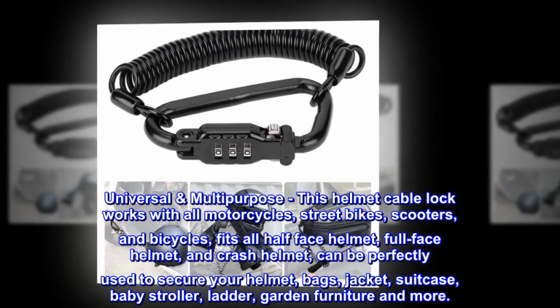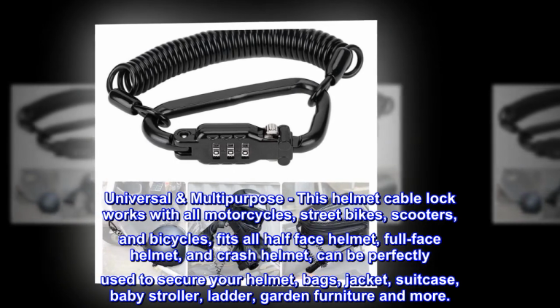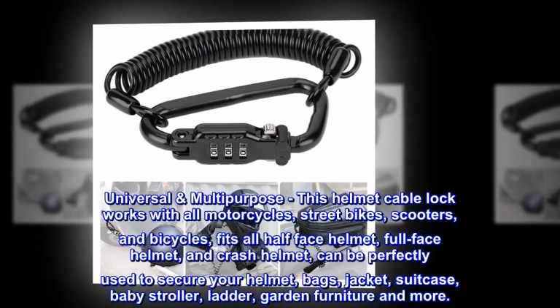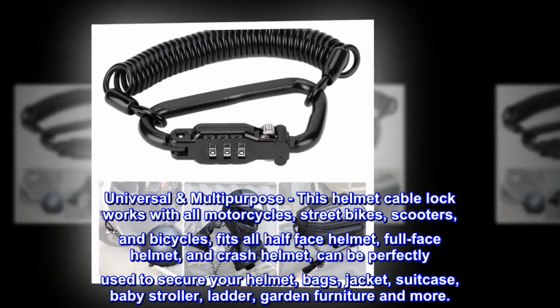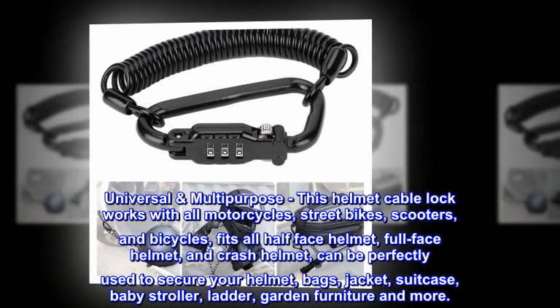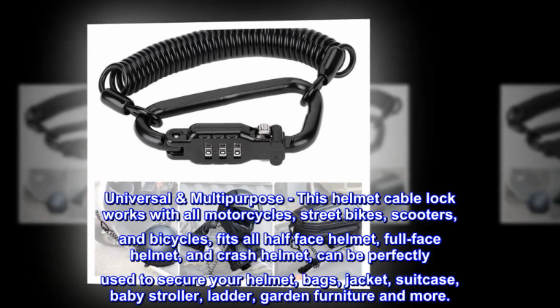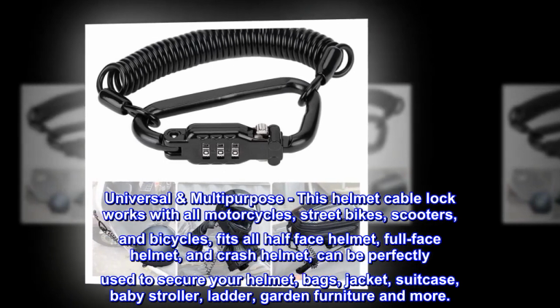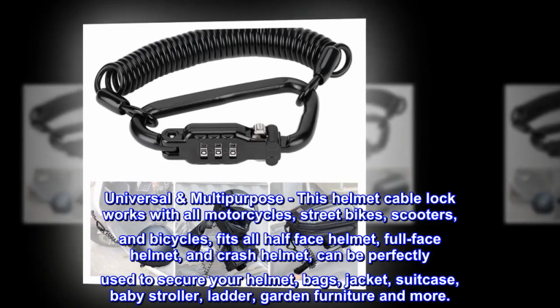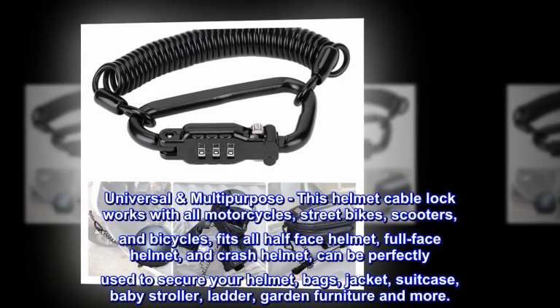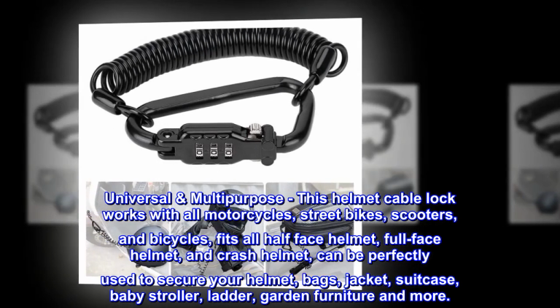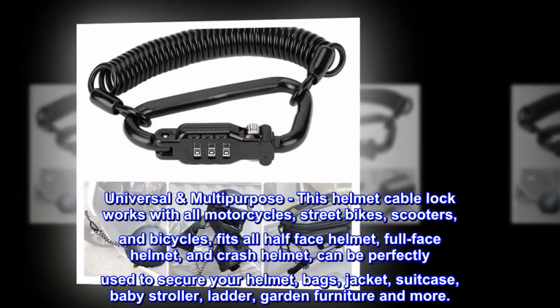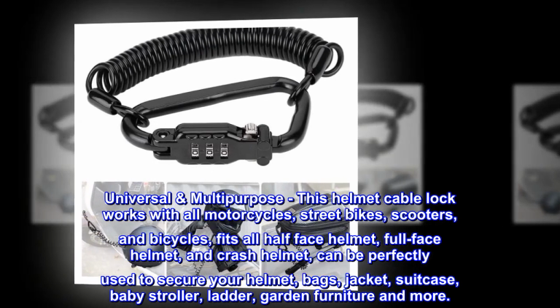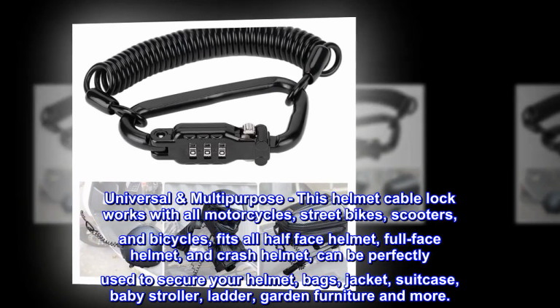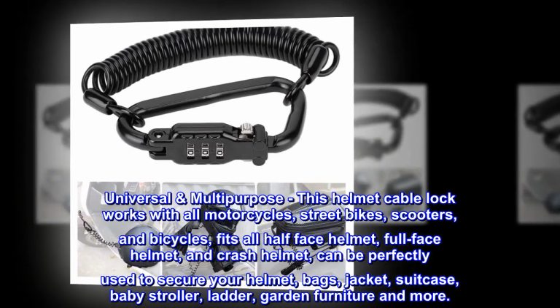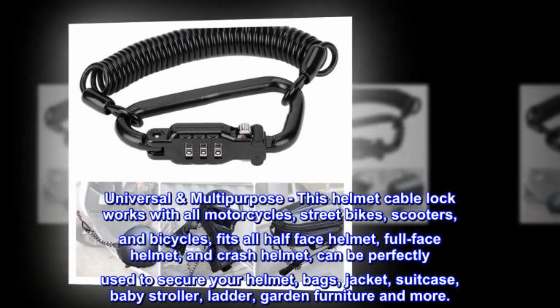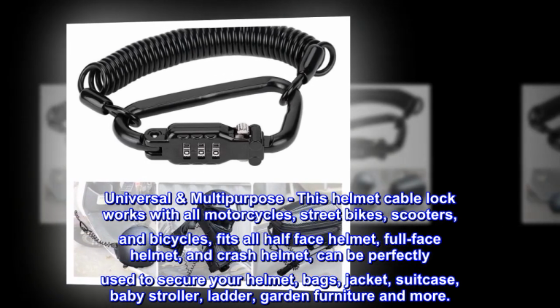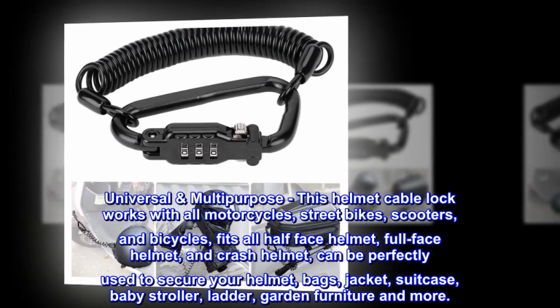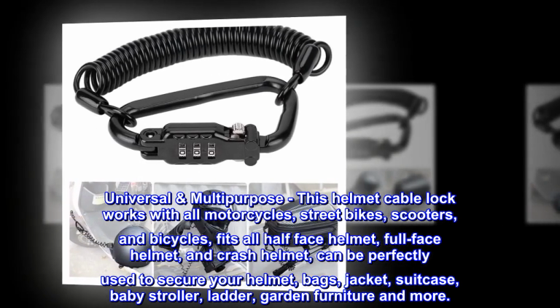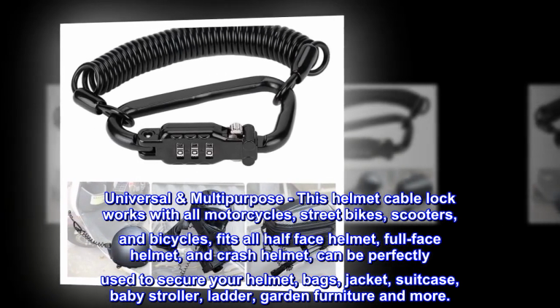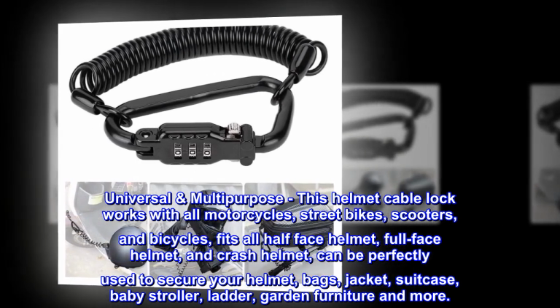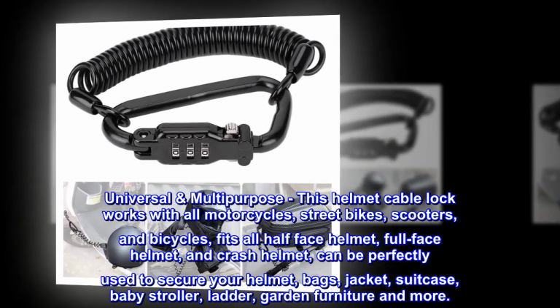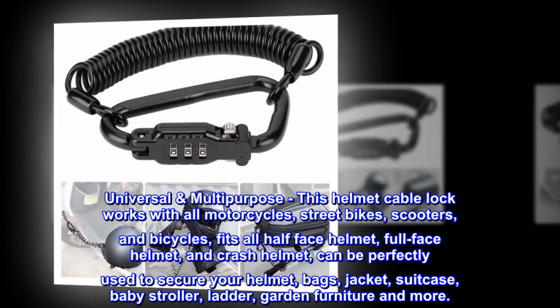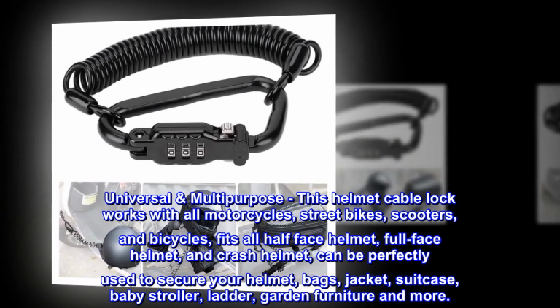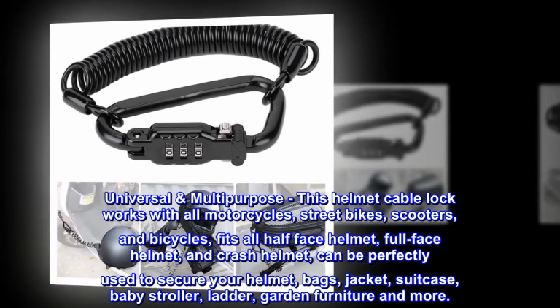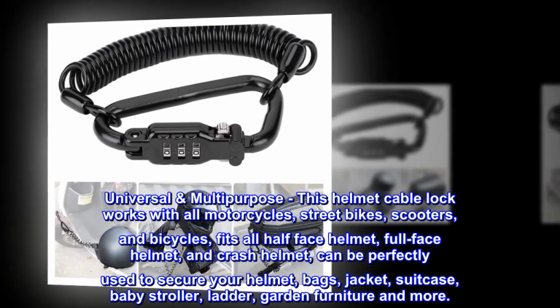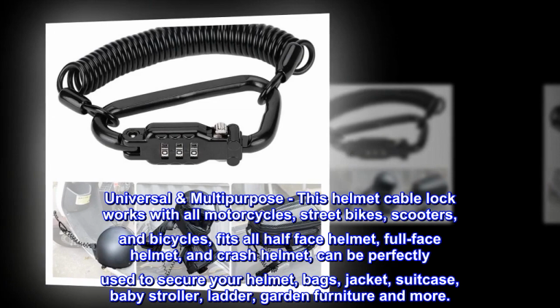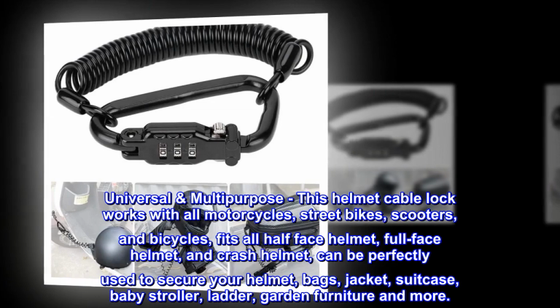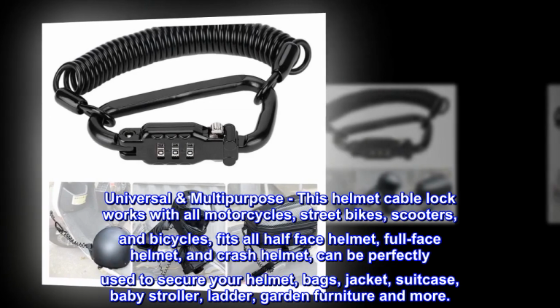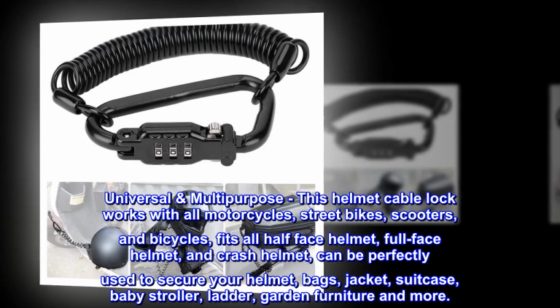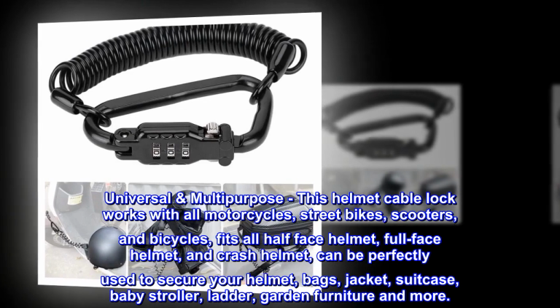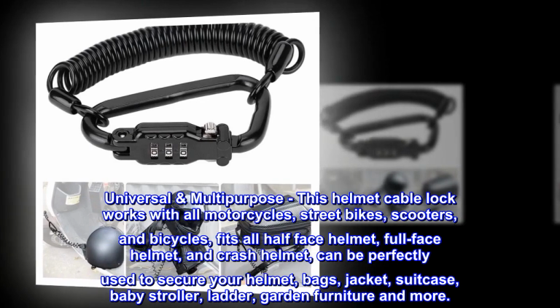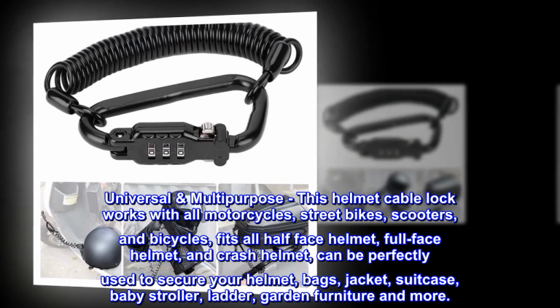It can also secure bags, jackets, suitcases, baby strollers, ladders, garden furniture, and more.